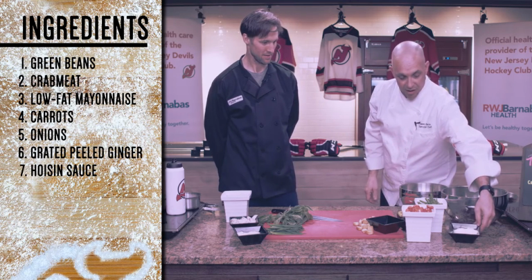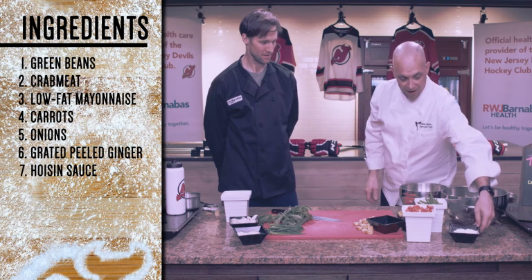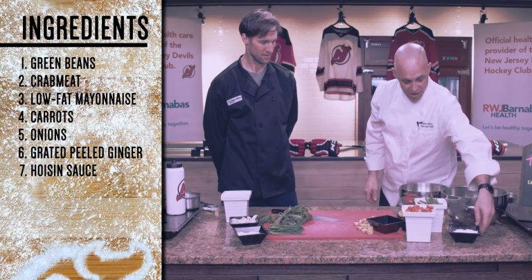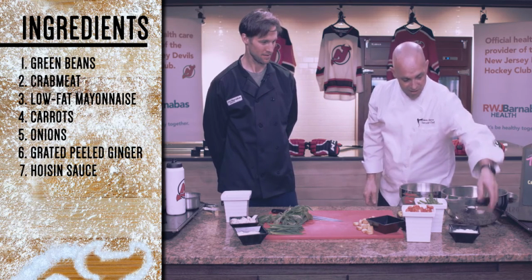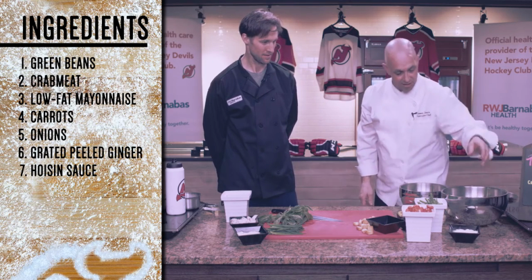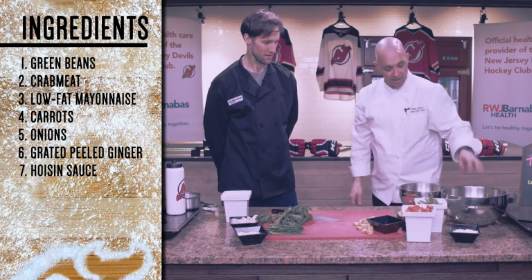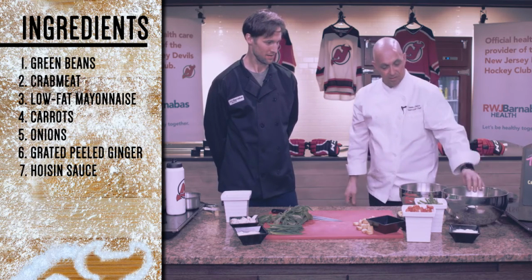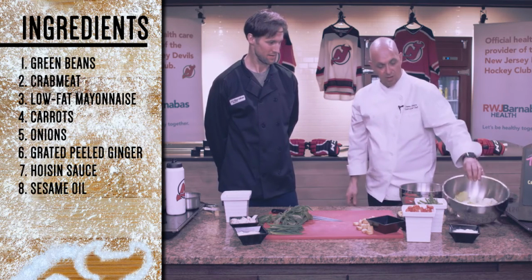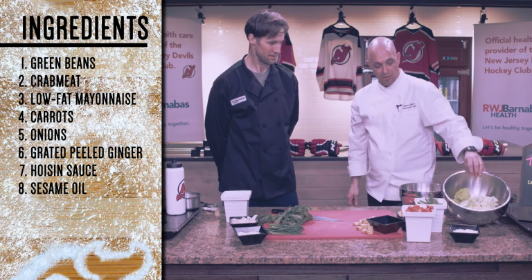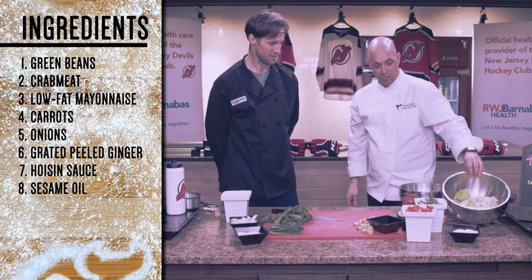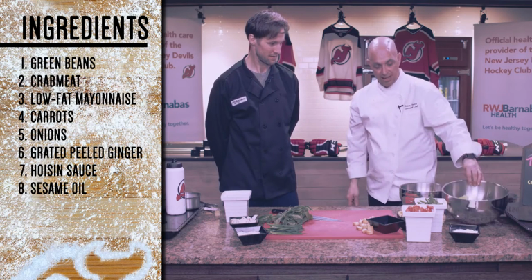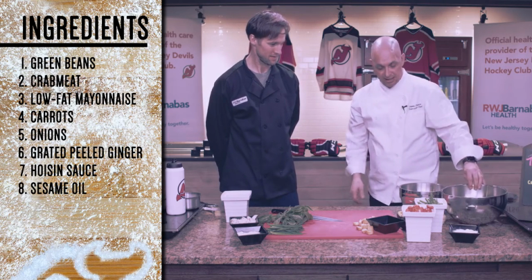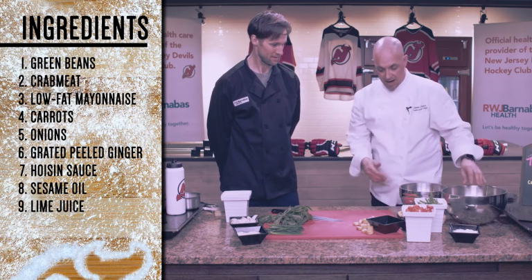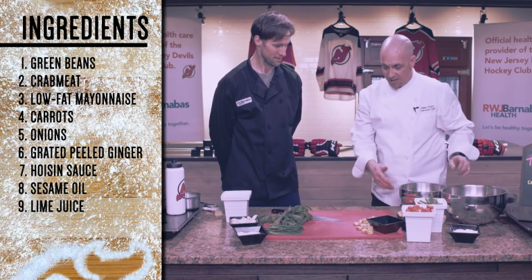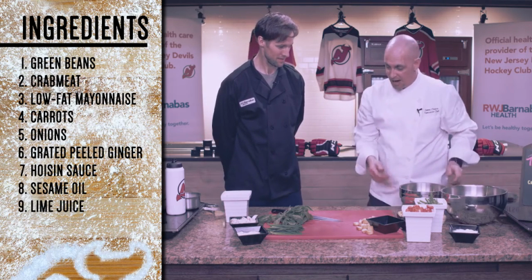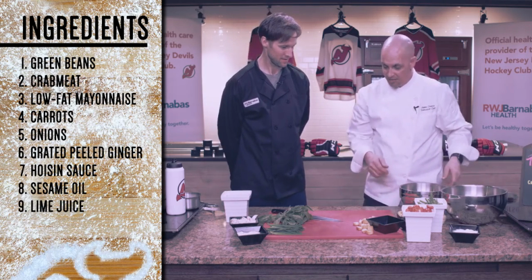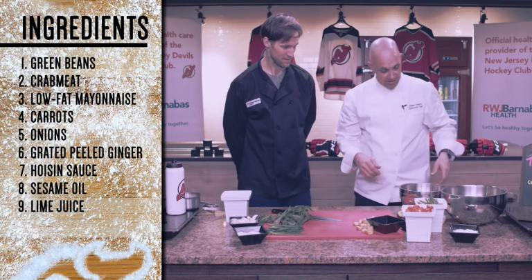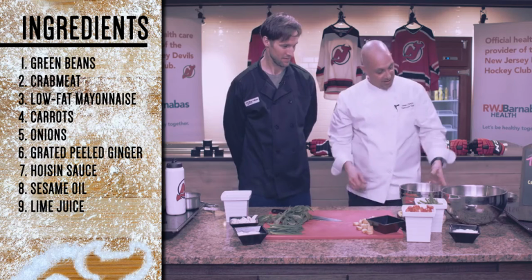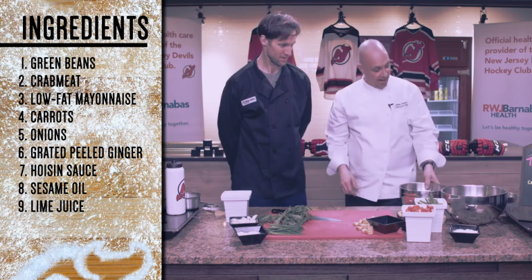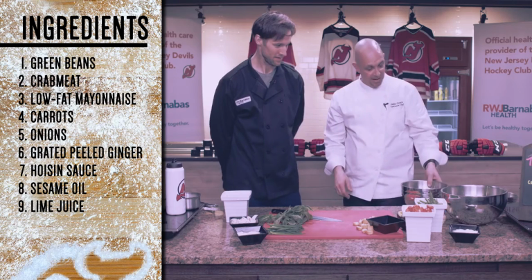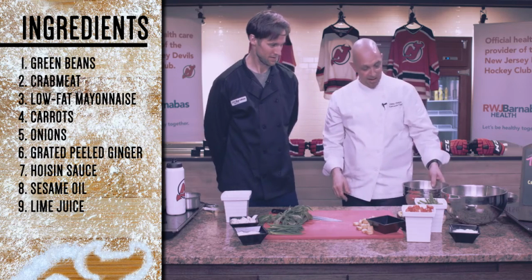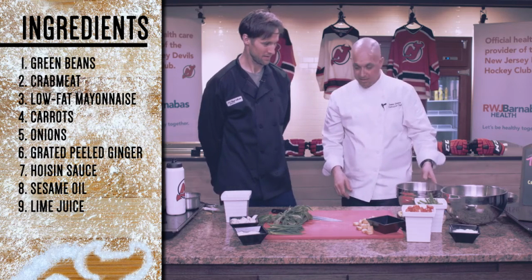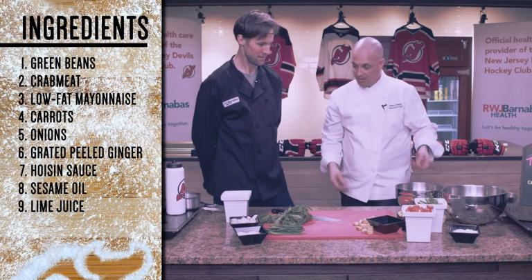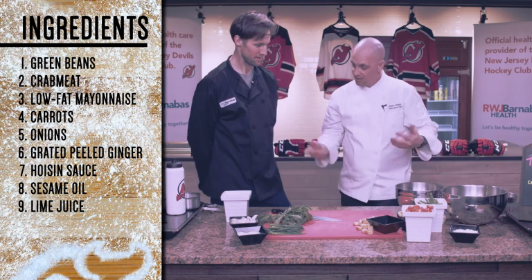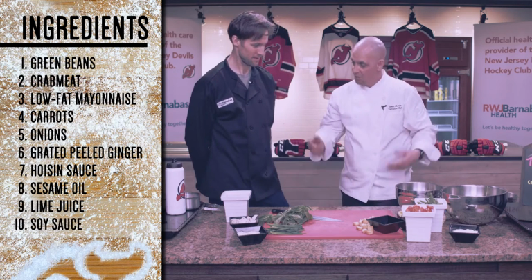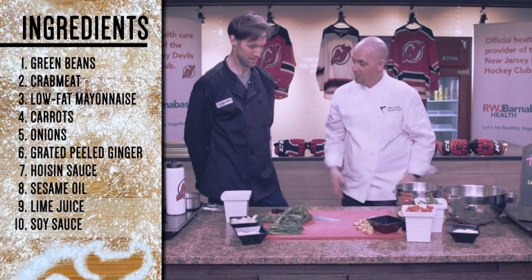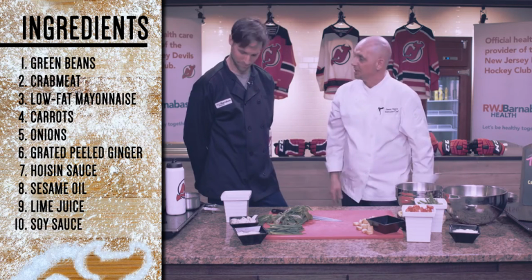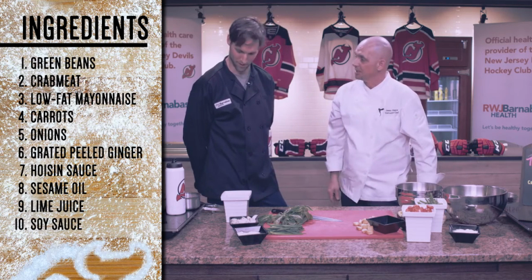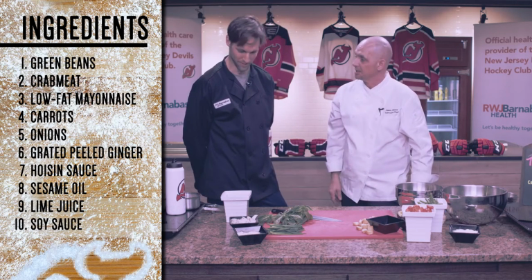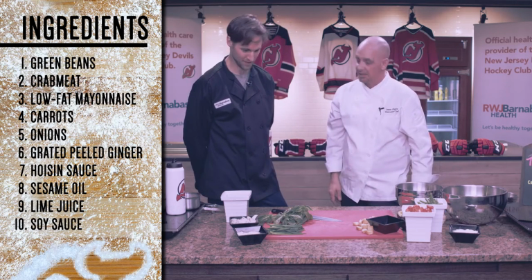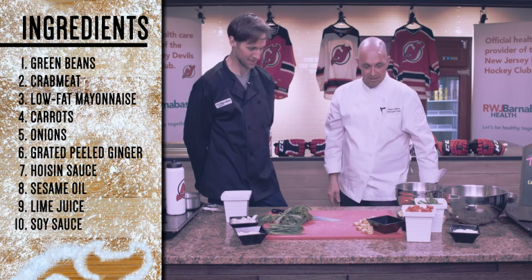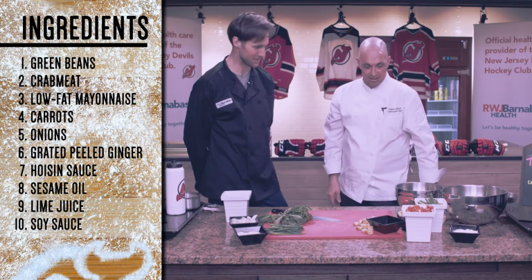Low-fat yogurt, chopped romaine, avocado, and salt and pepper. Looks delicious.